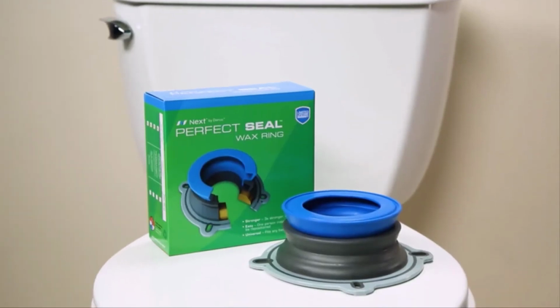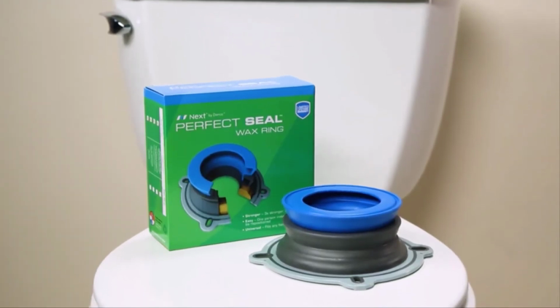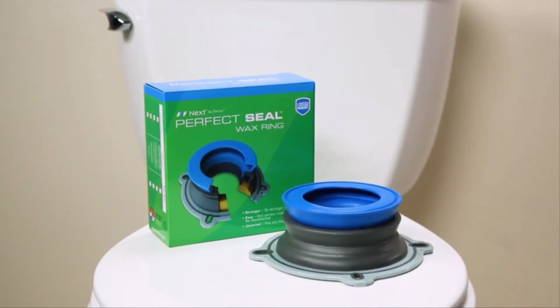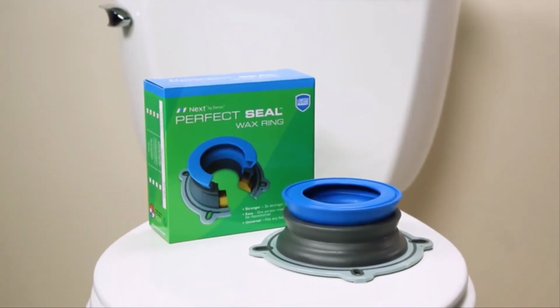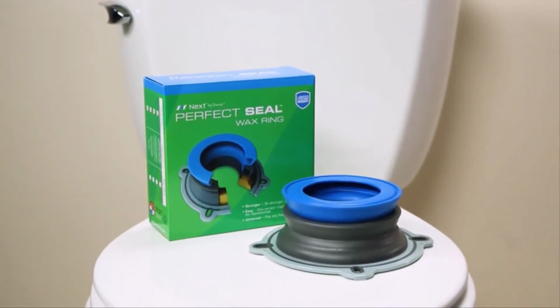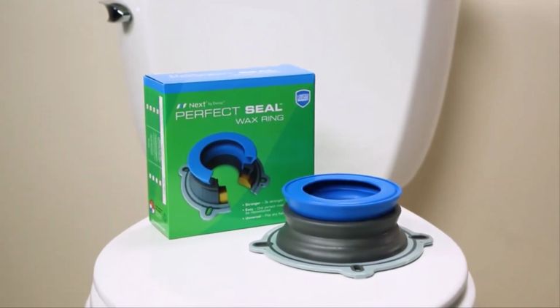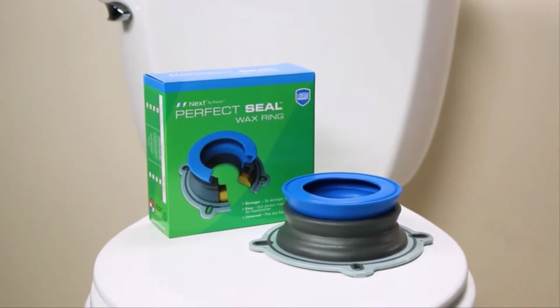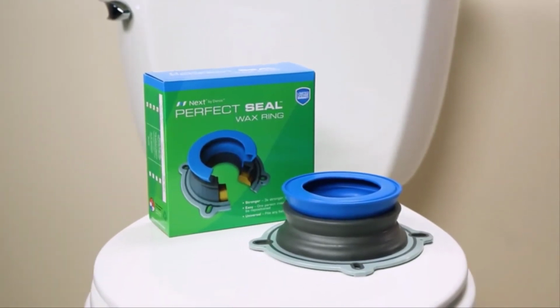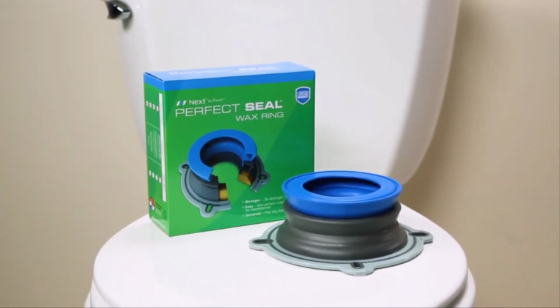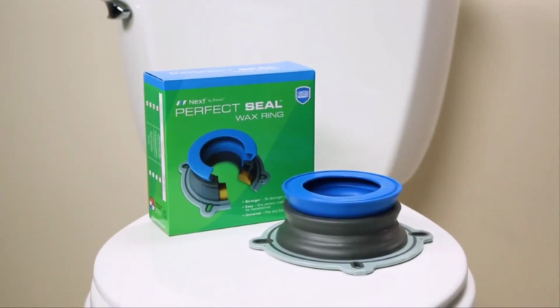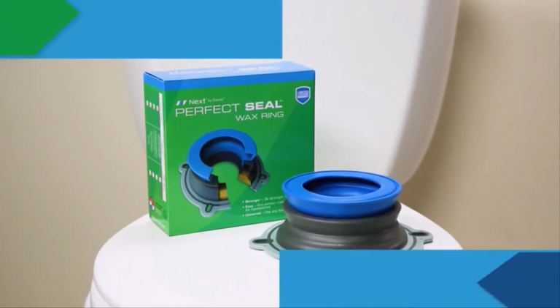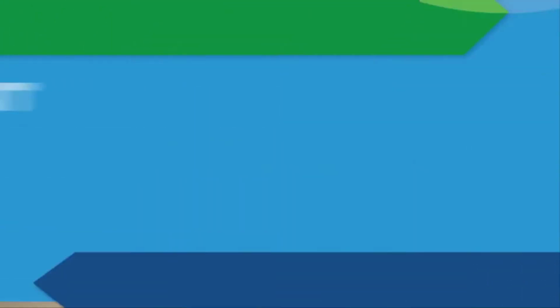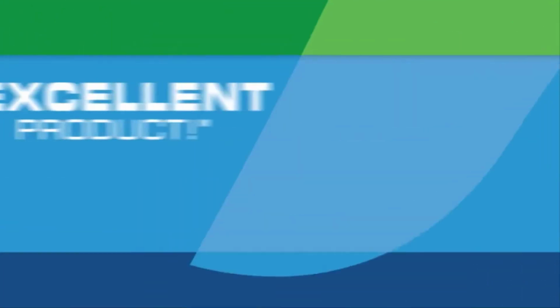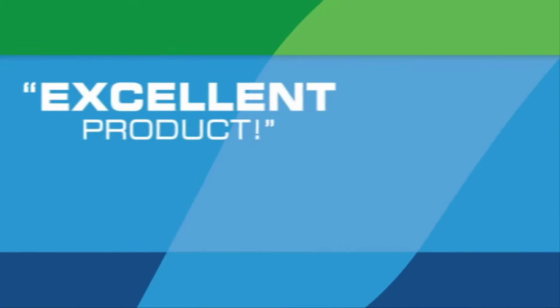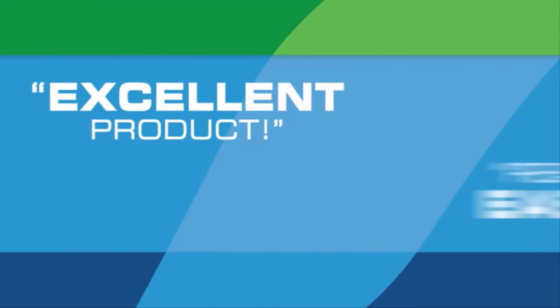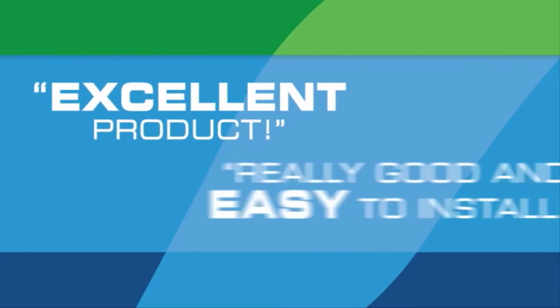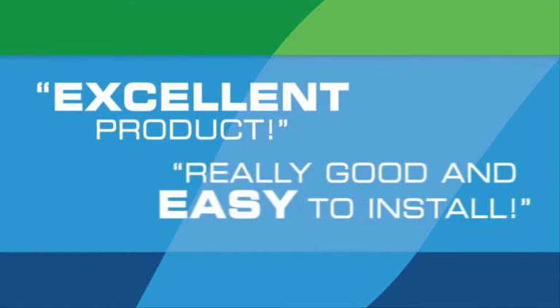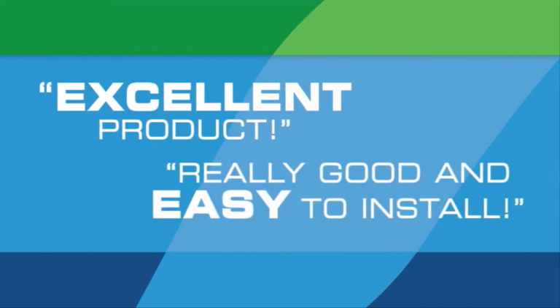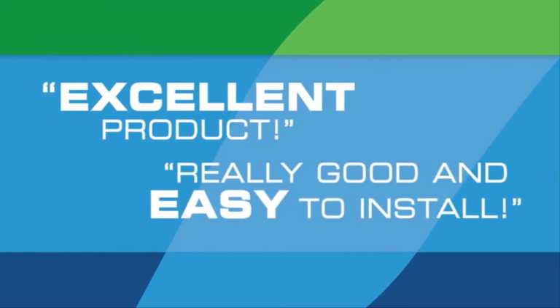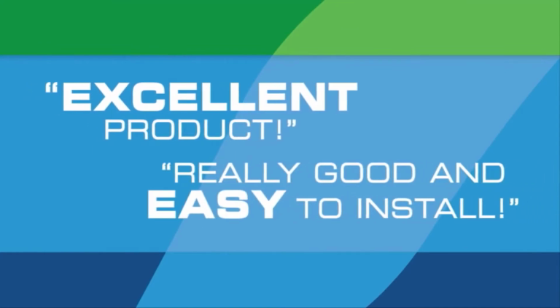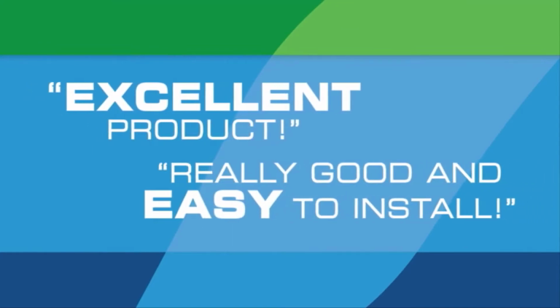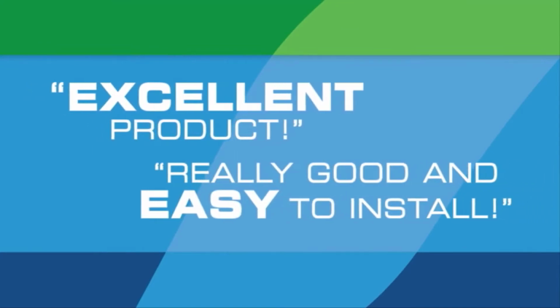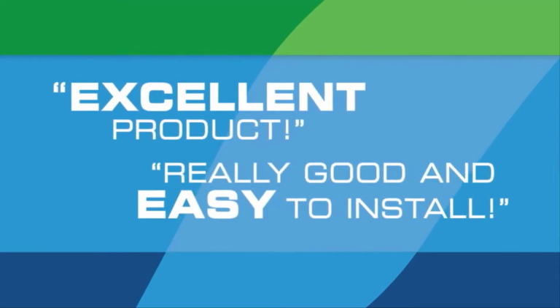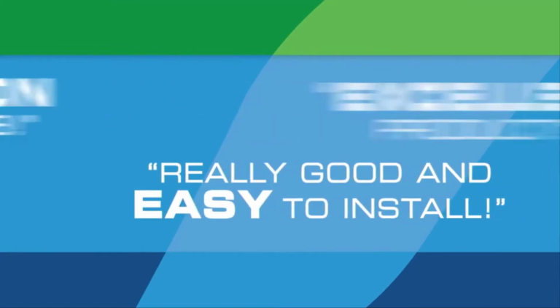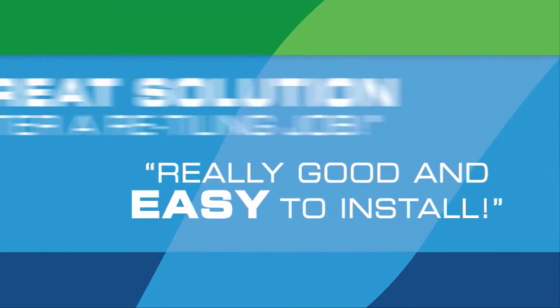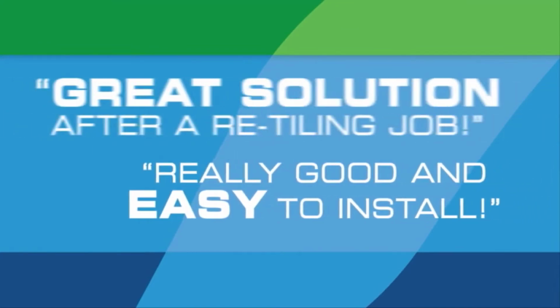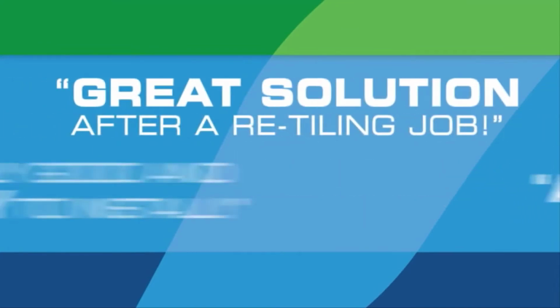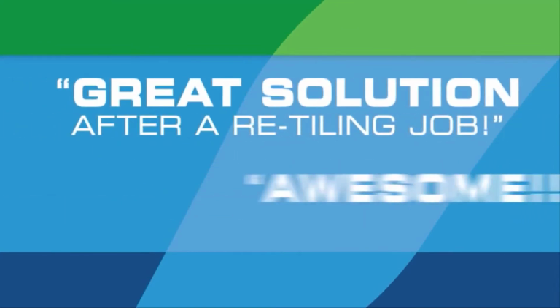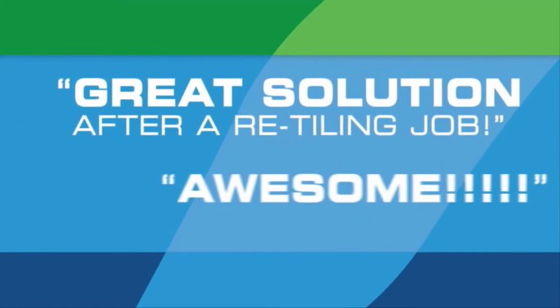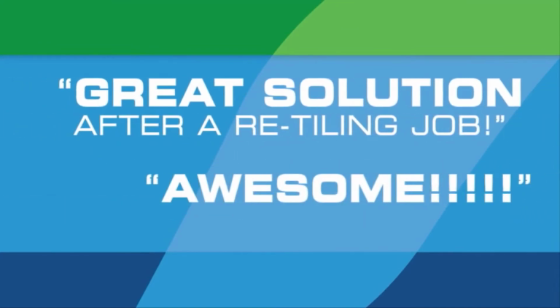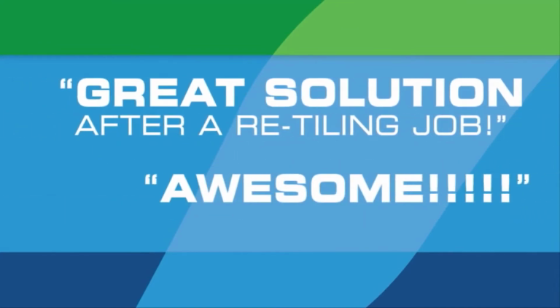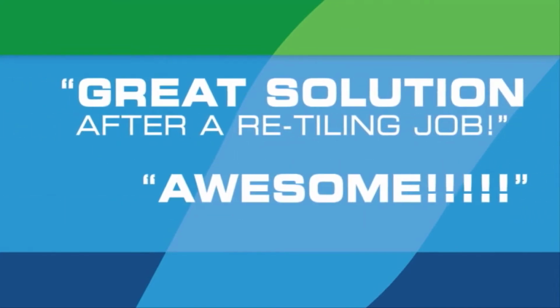Experience this innovative product and install the Perfect Seal today — experience the perfect seal the first time, every time.